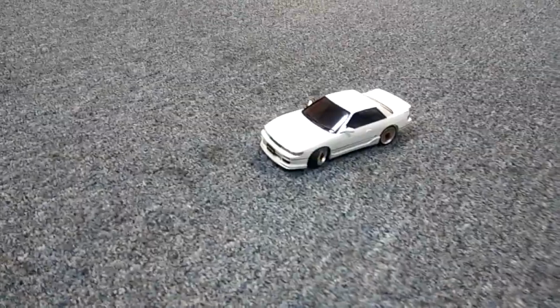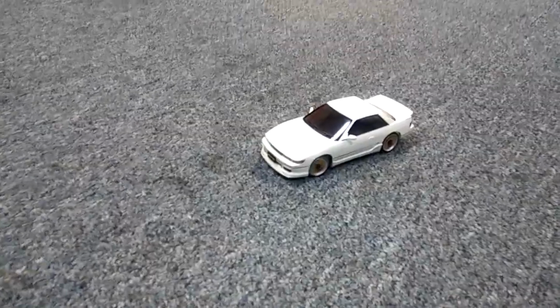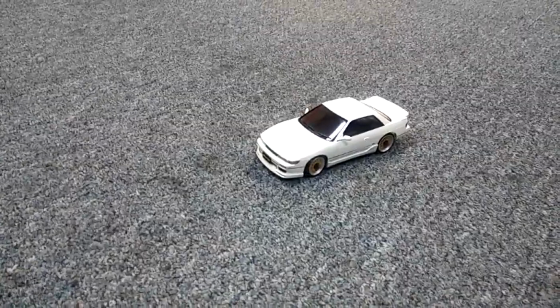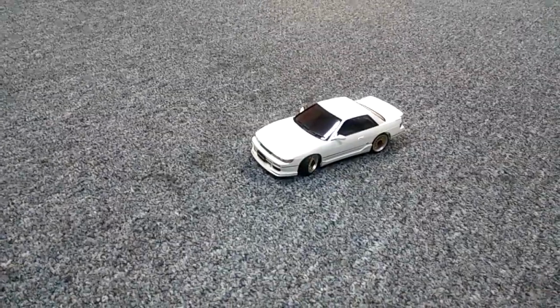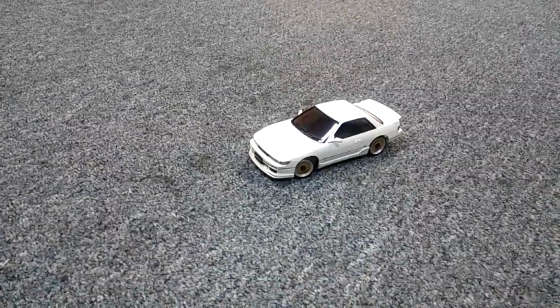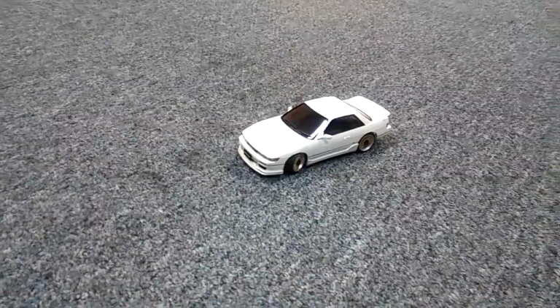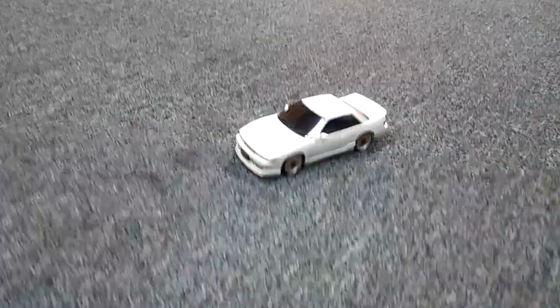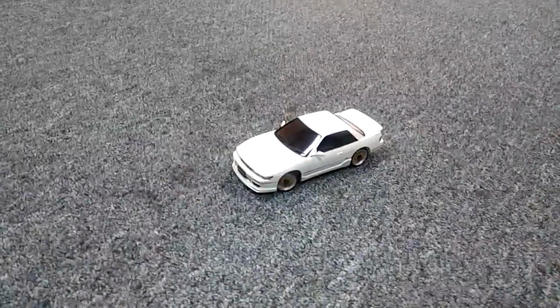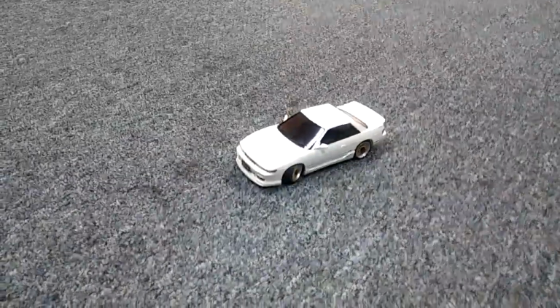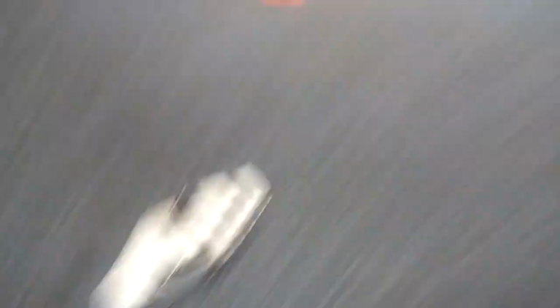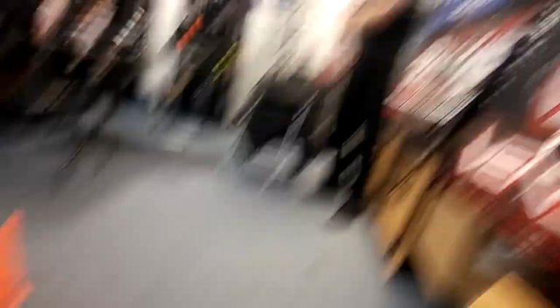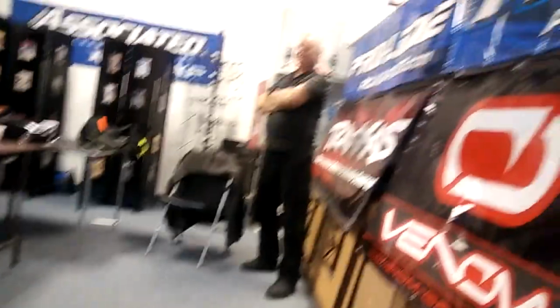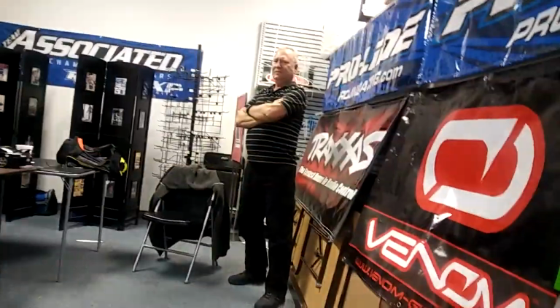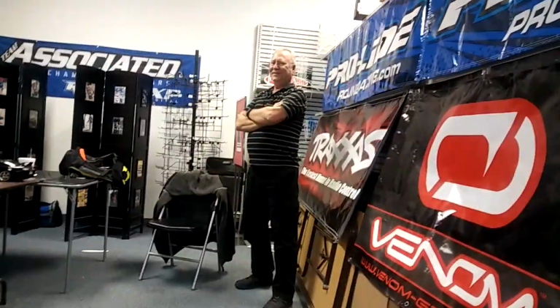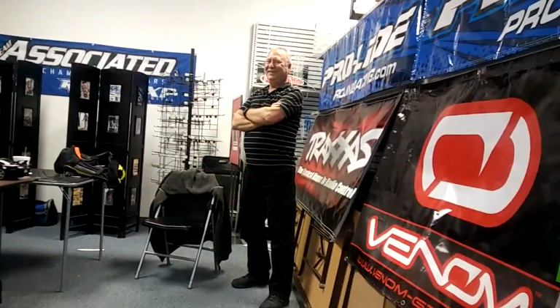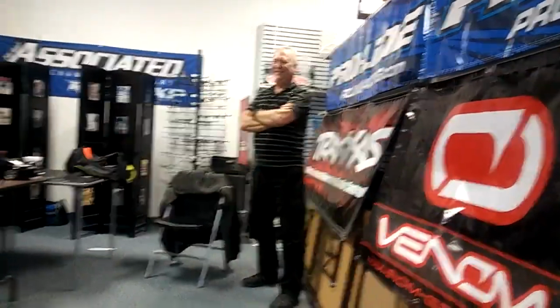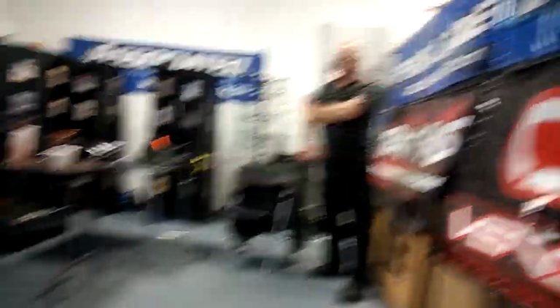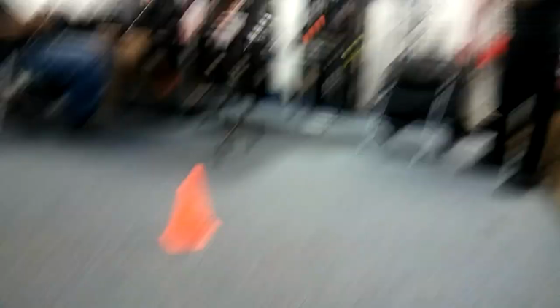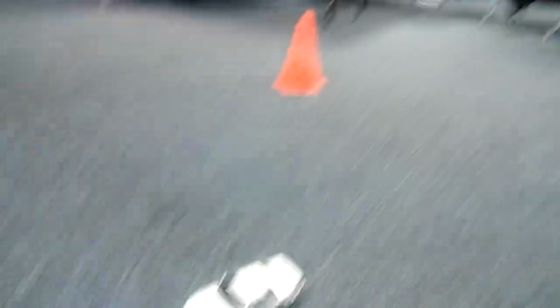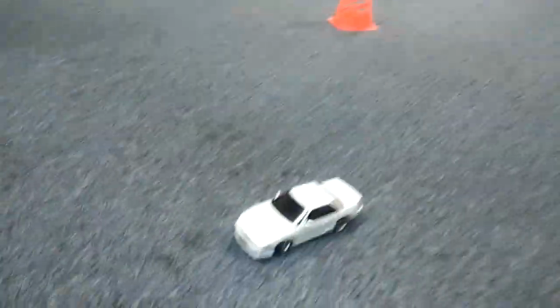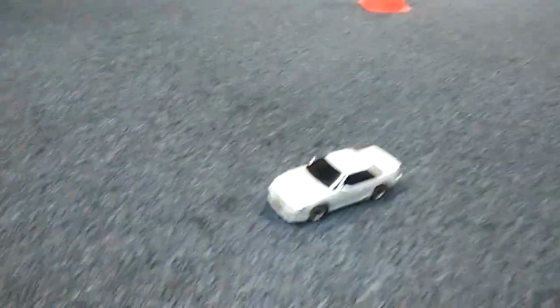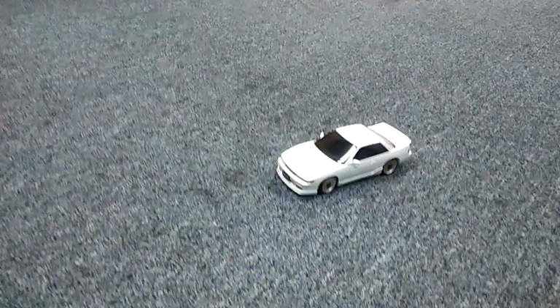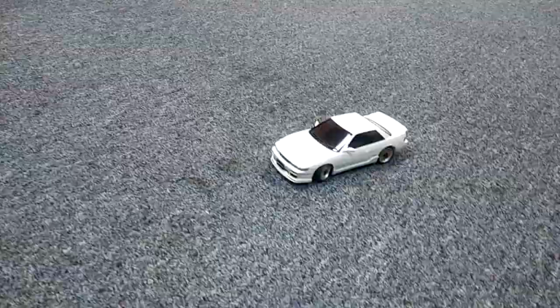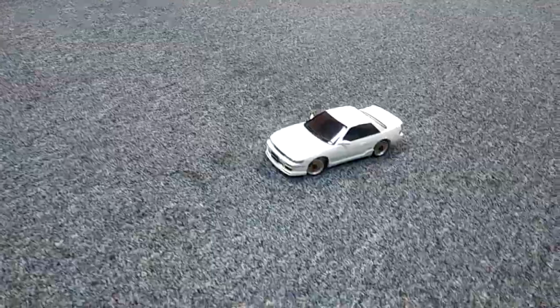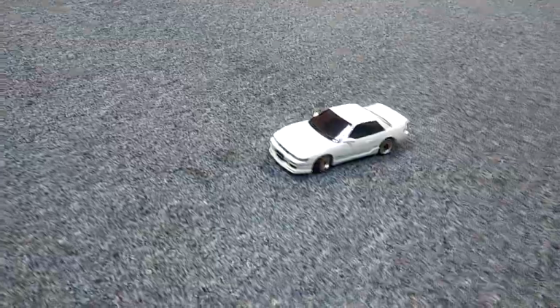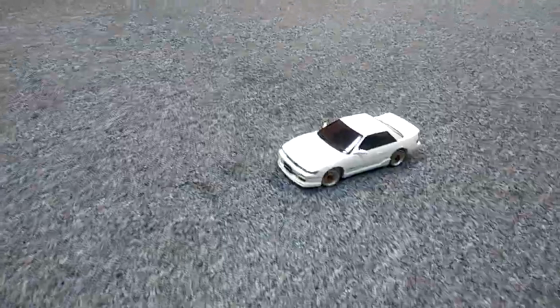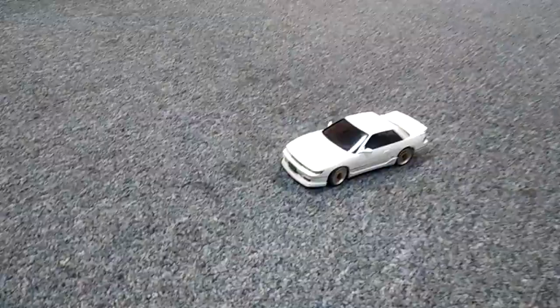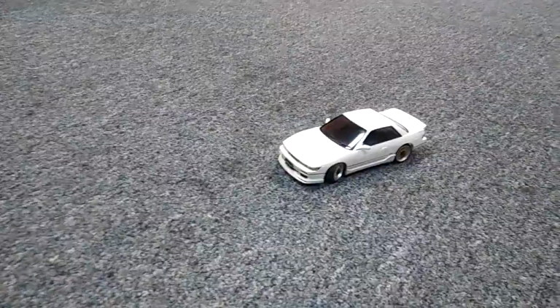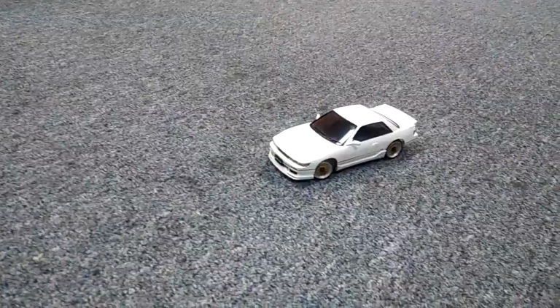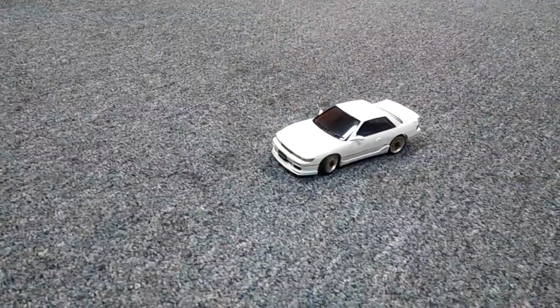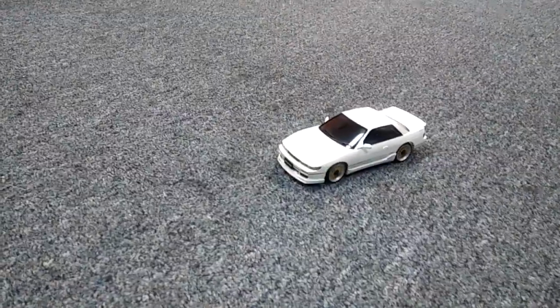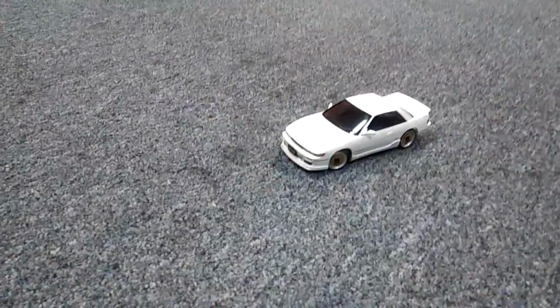Quick video. I'm at Hobby Town and one of the guys over here, Bill, has got one of the Kyosho Minis. This is the Skyline.